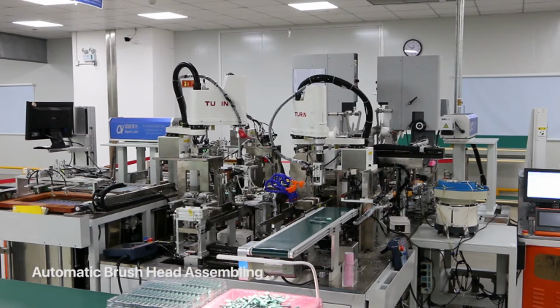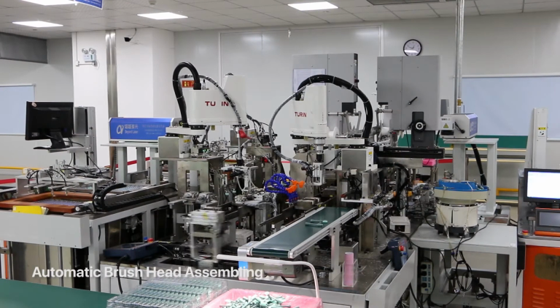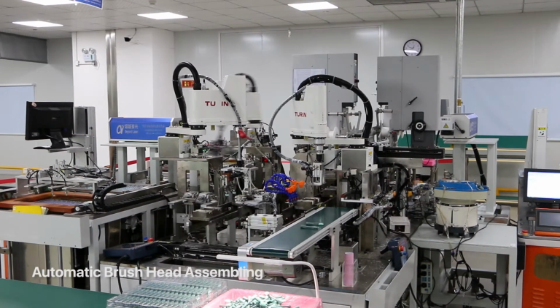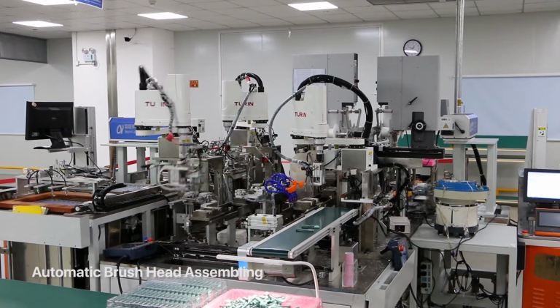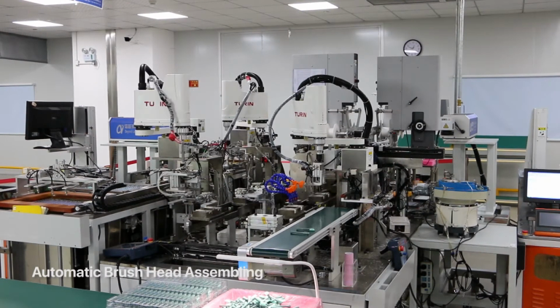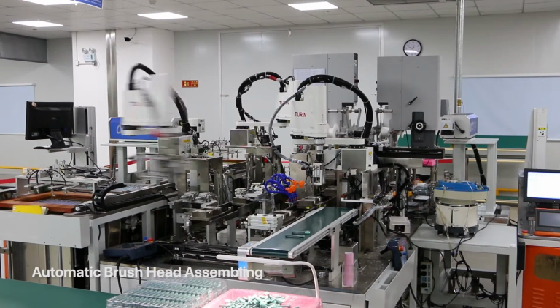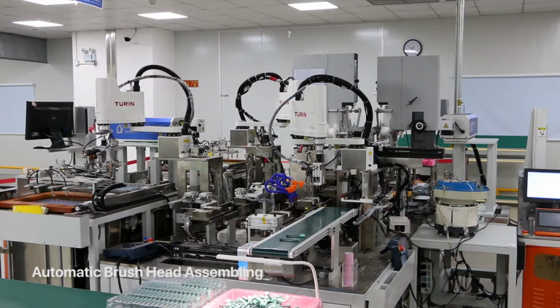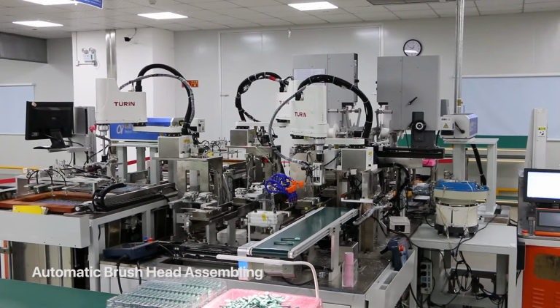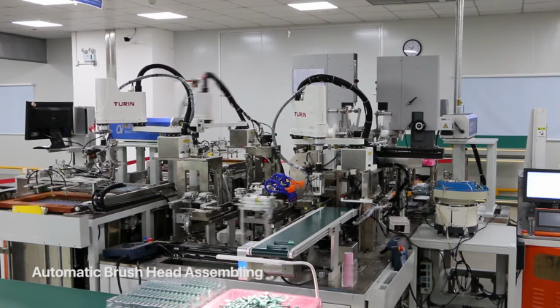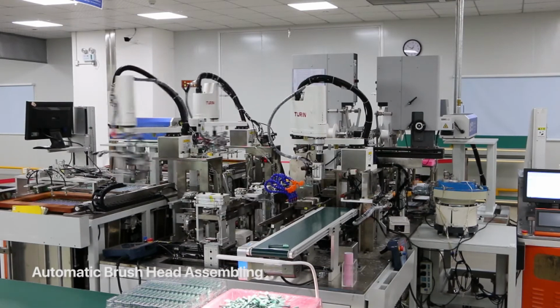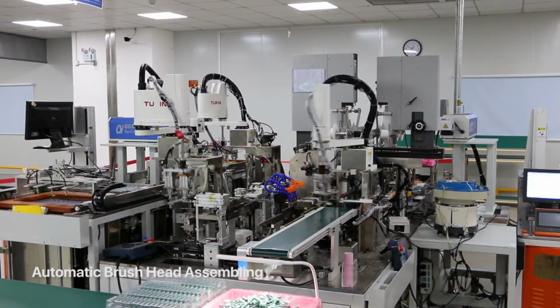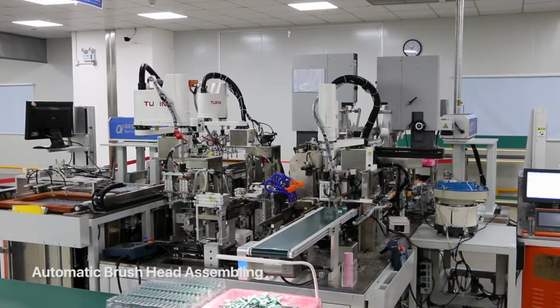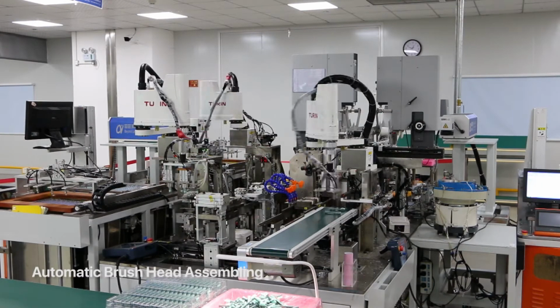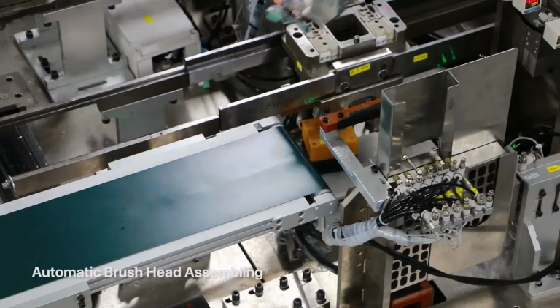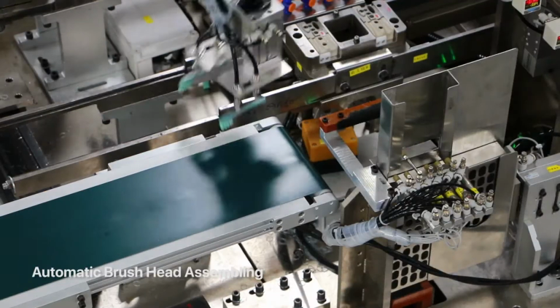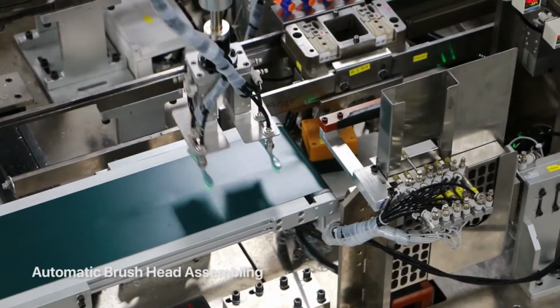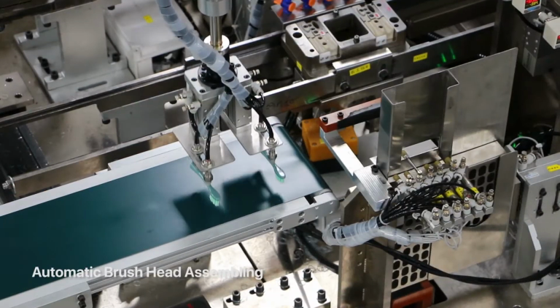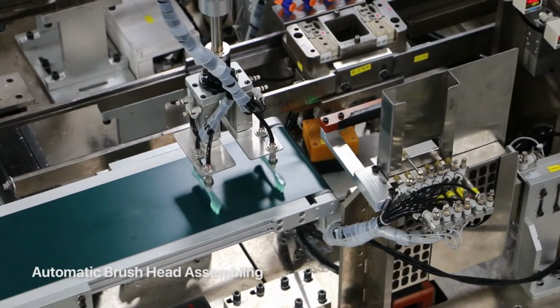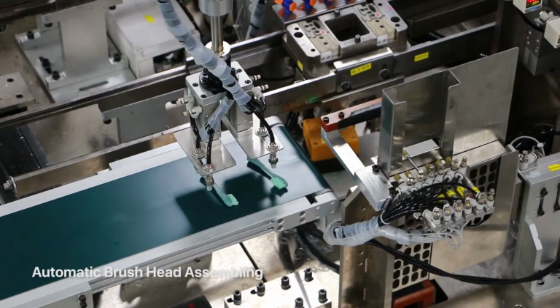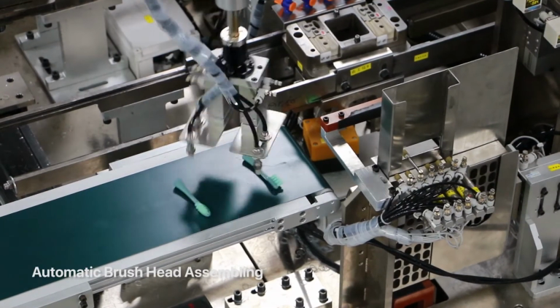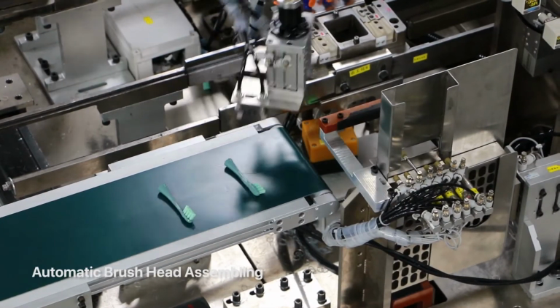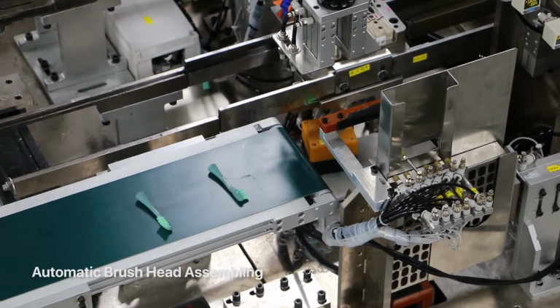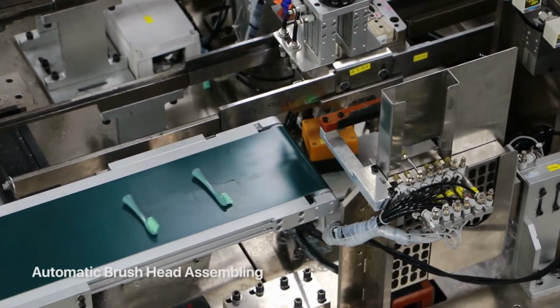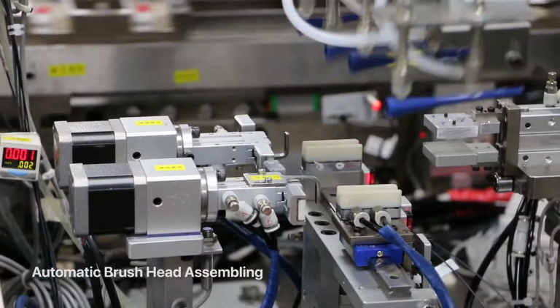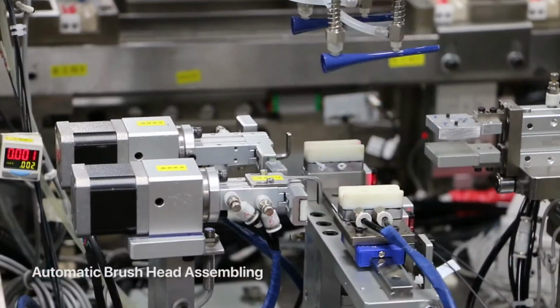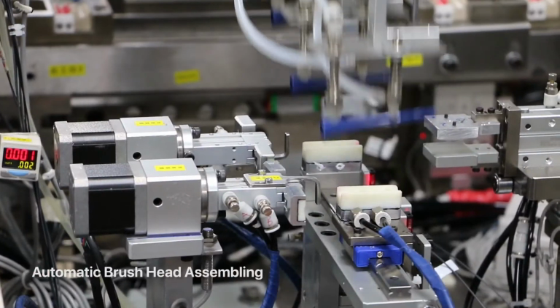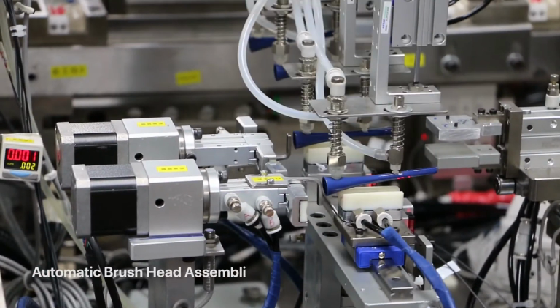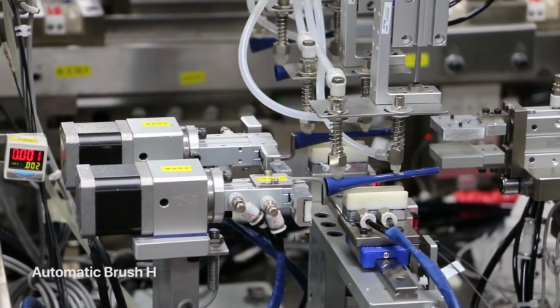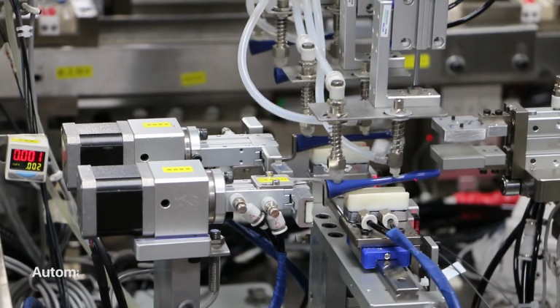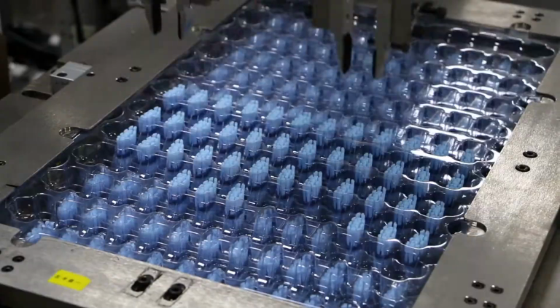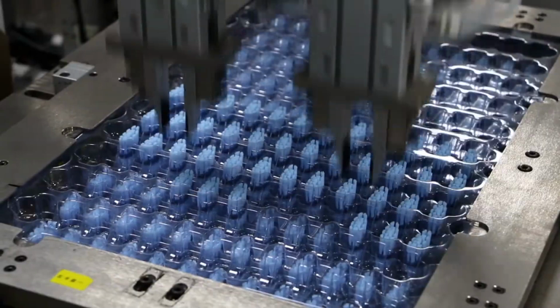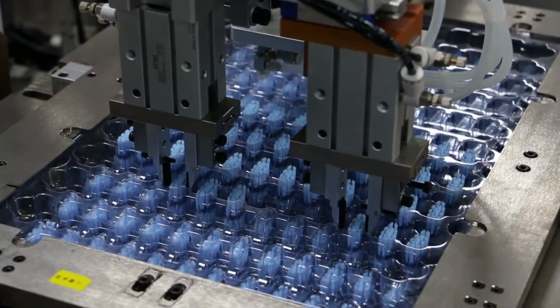This part of the factory is actually a fully automated machine line, dedicated to the brush heads.